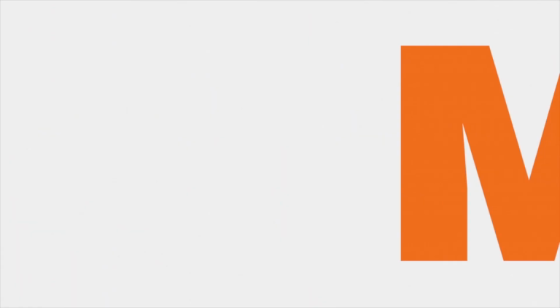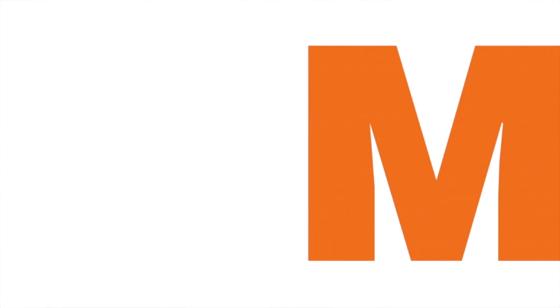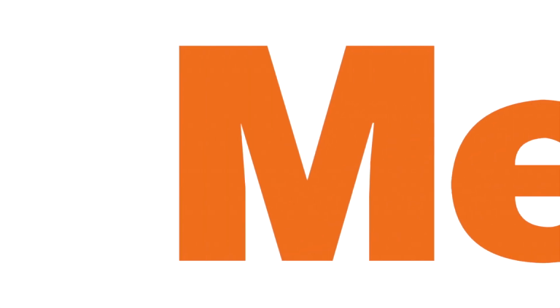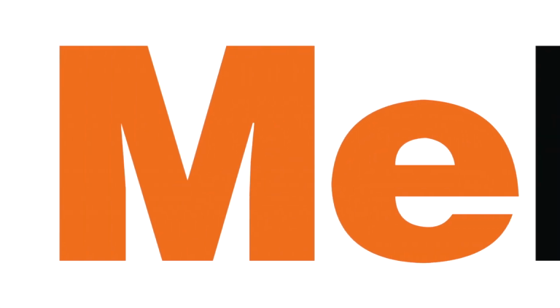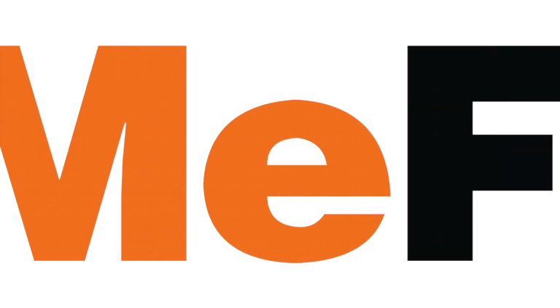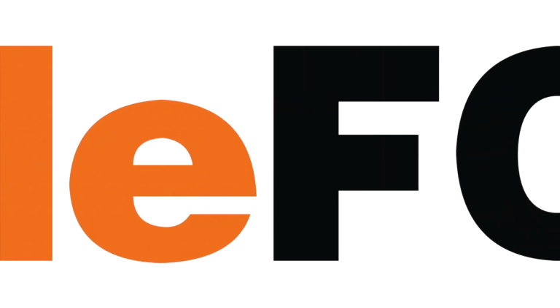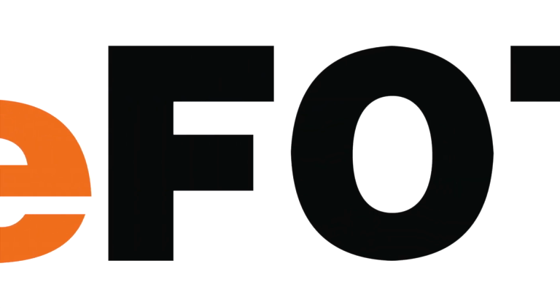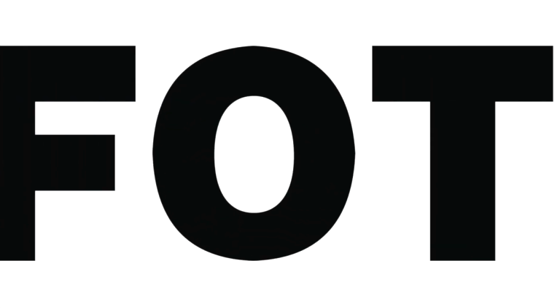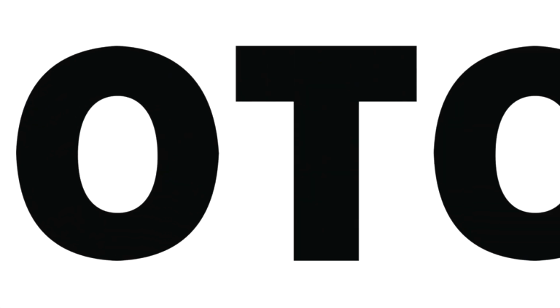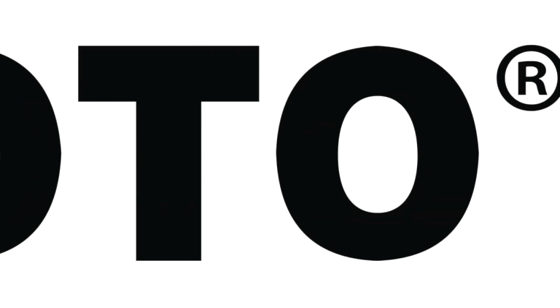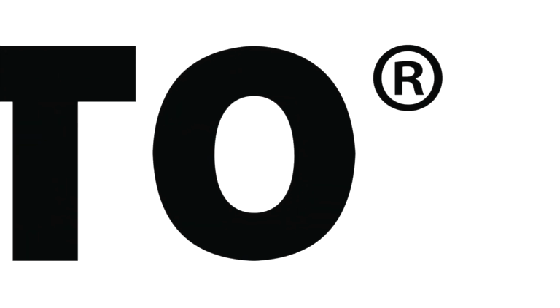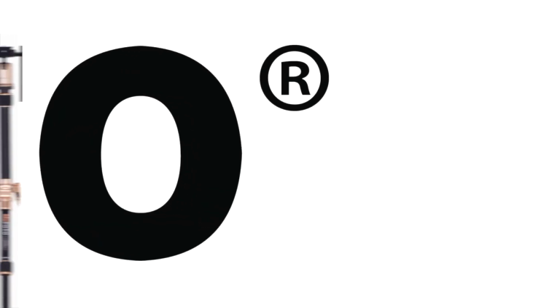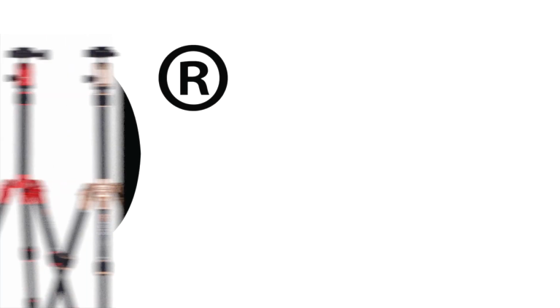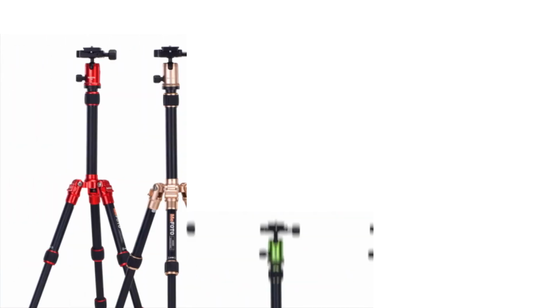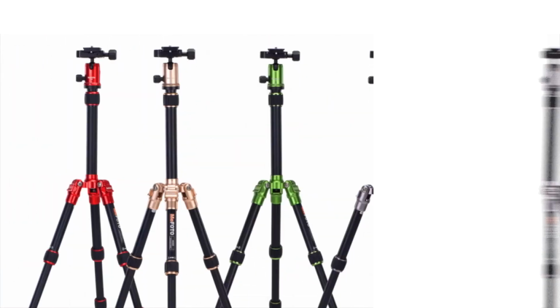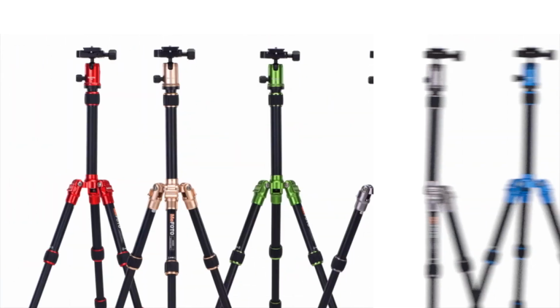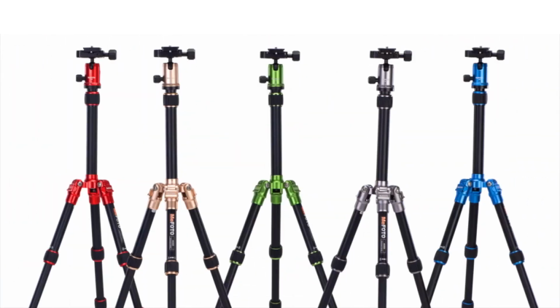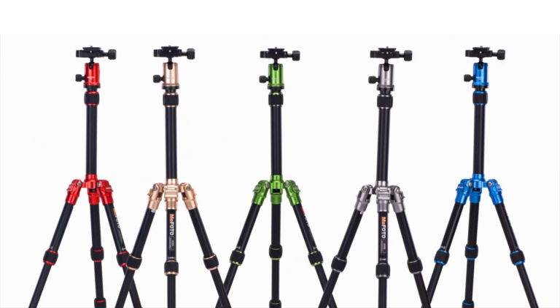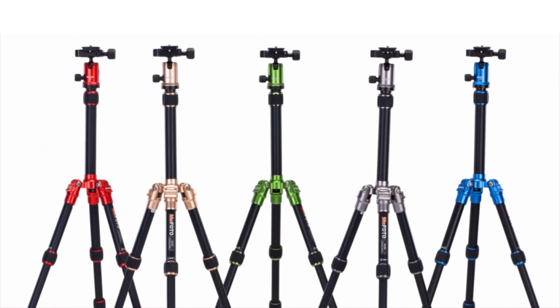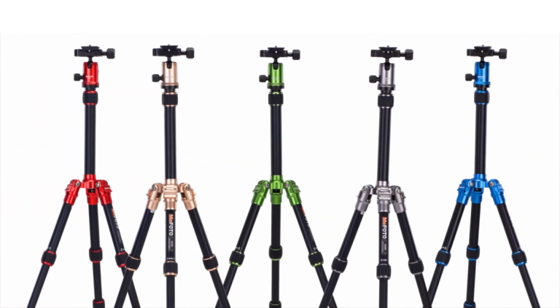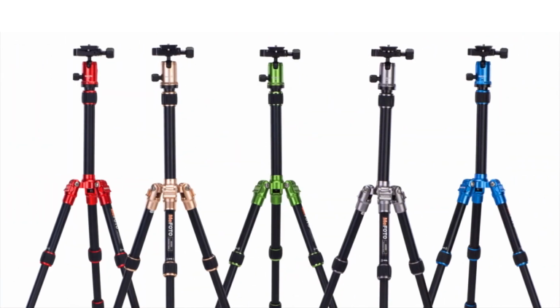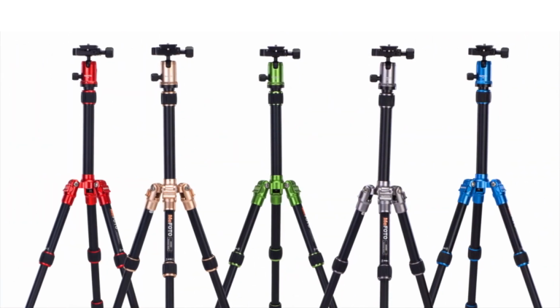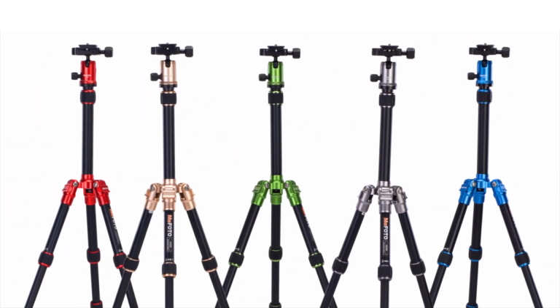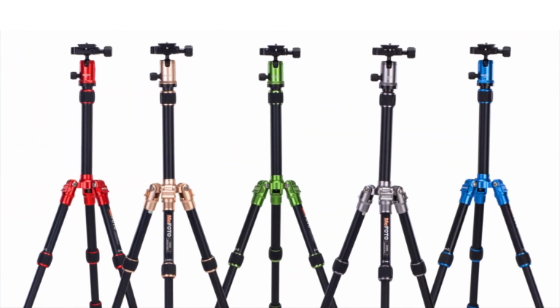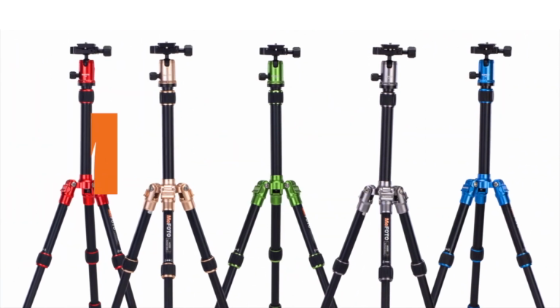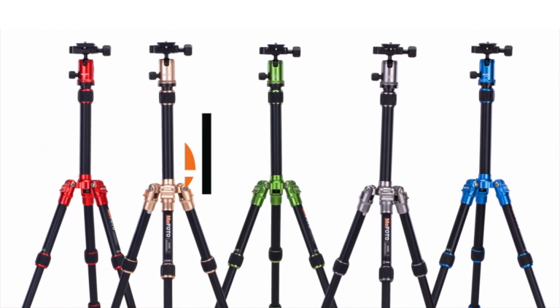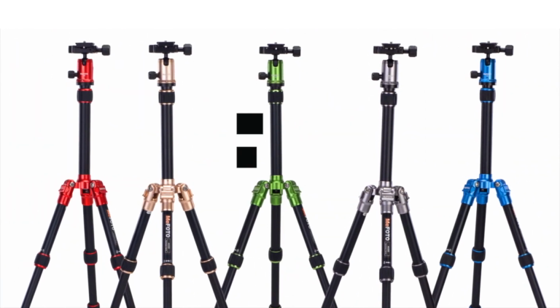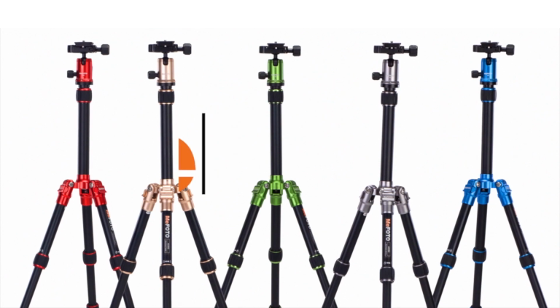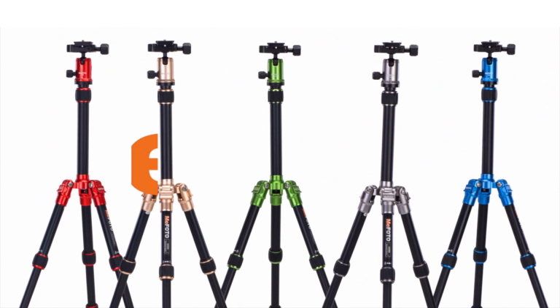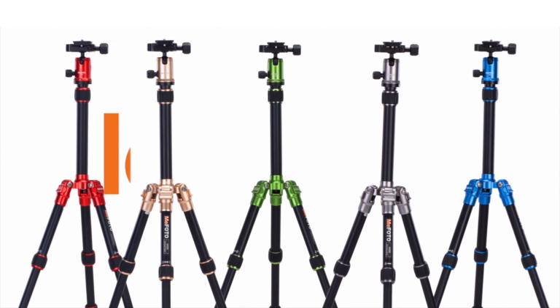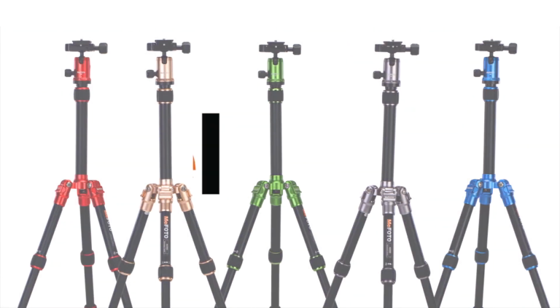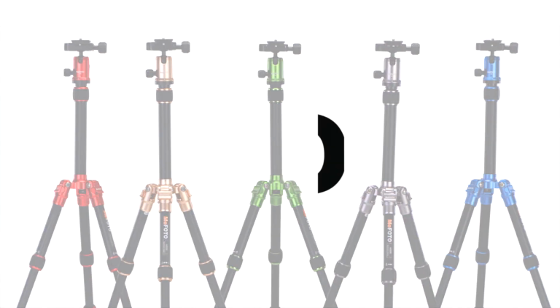This Discover Mirrorless vlog post is brought to you by the Mifoto brand of Travel Tripods.